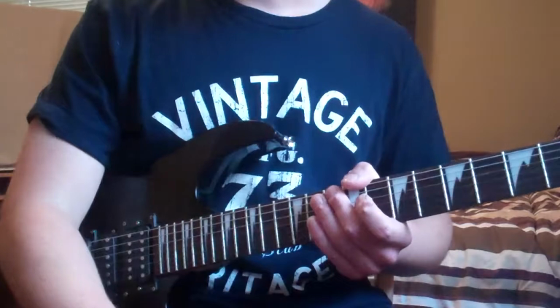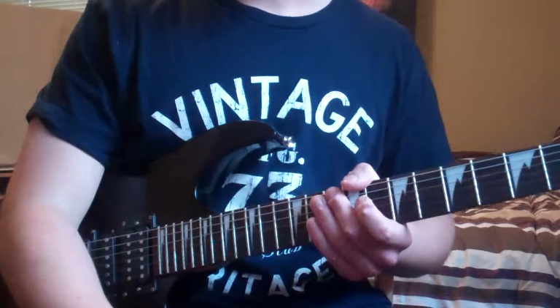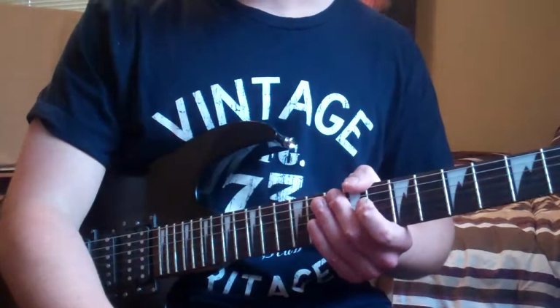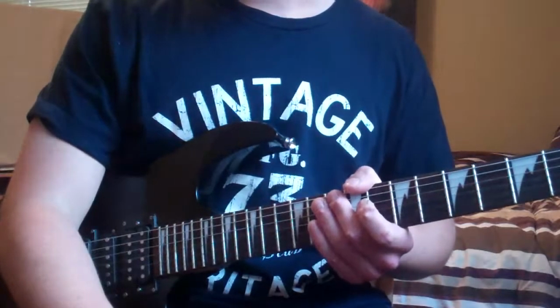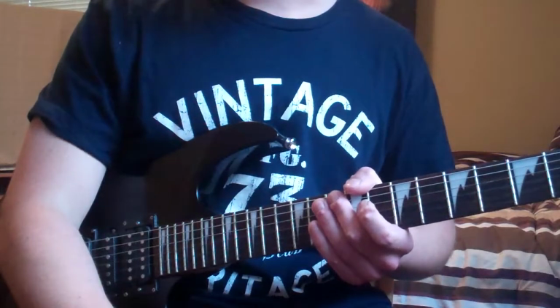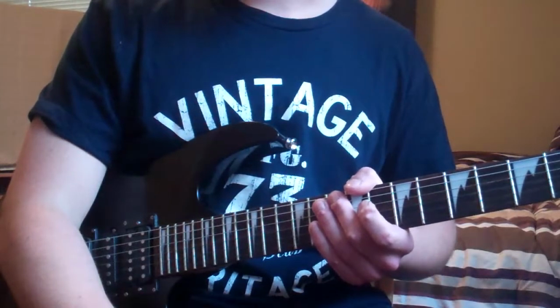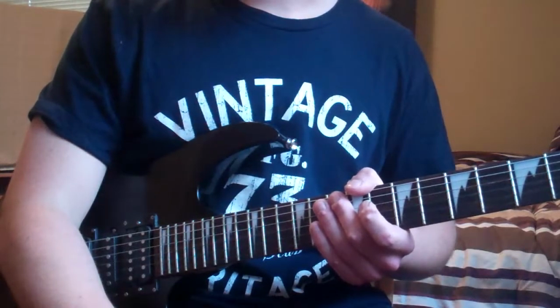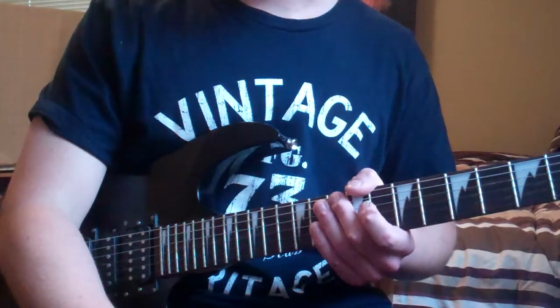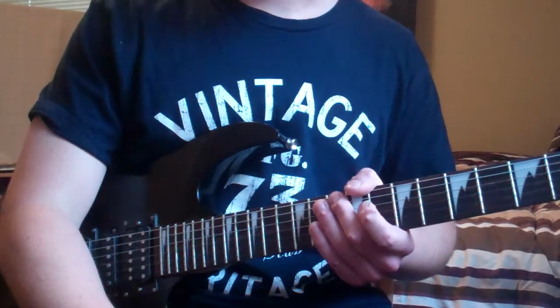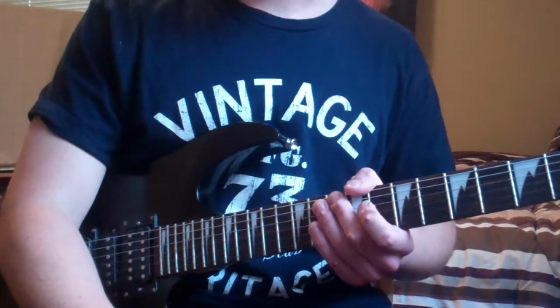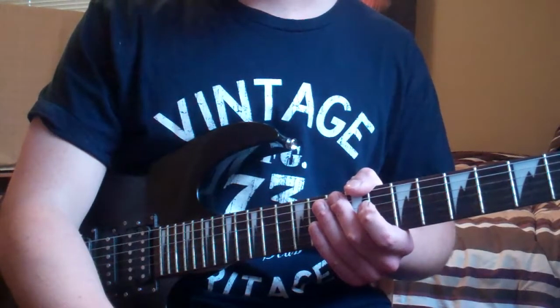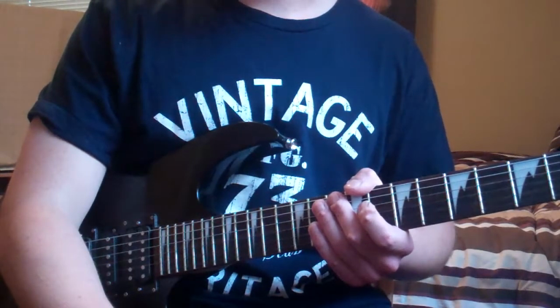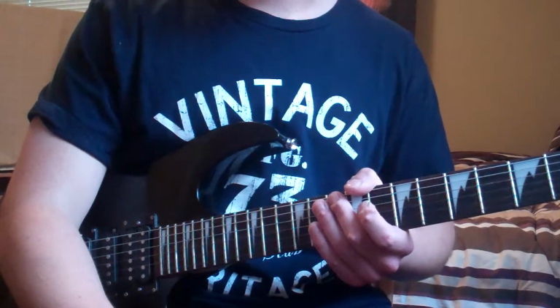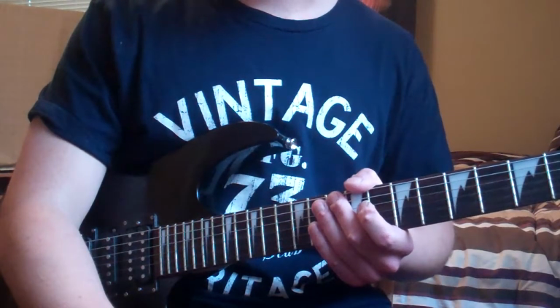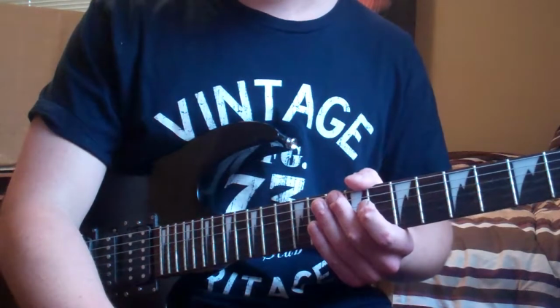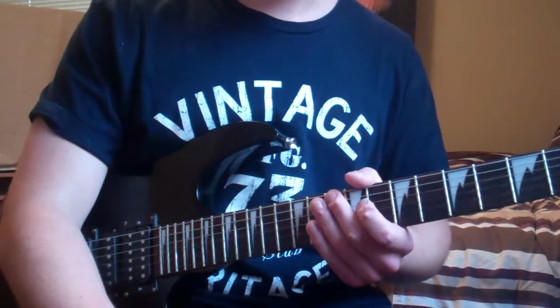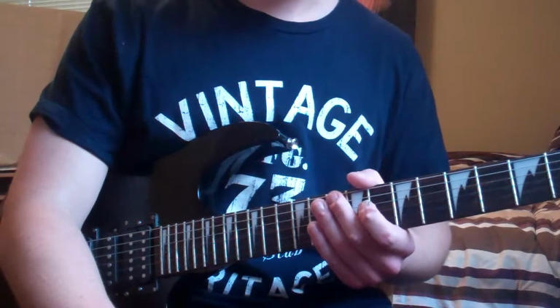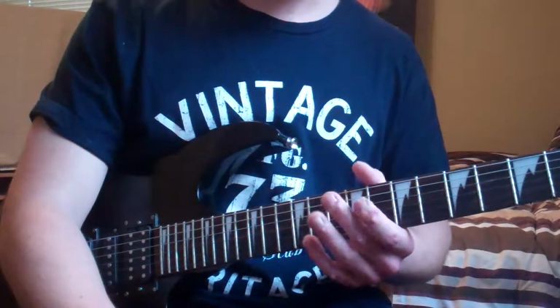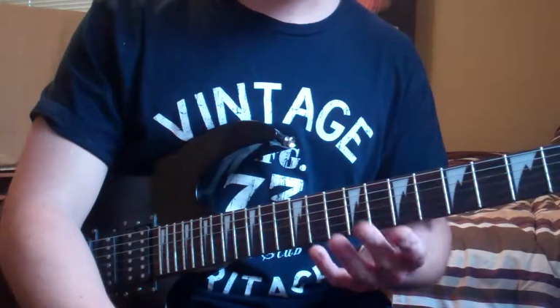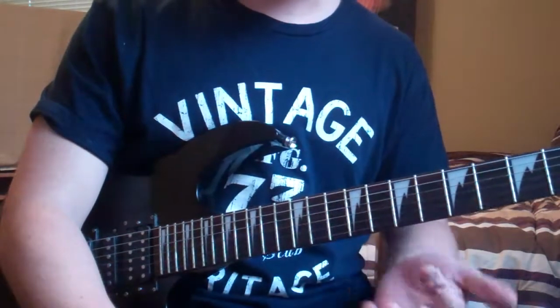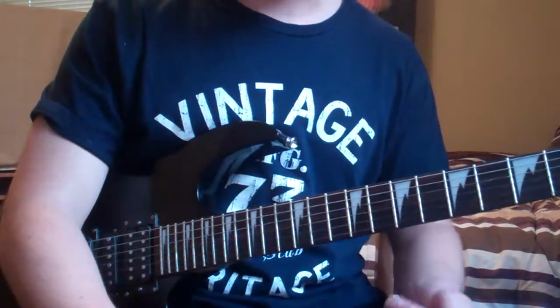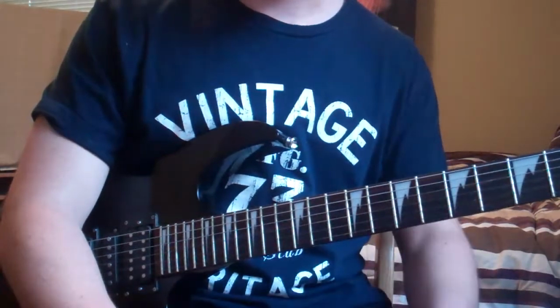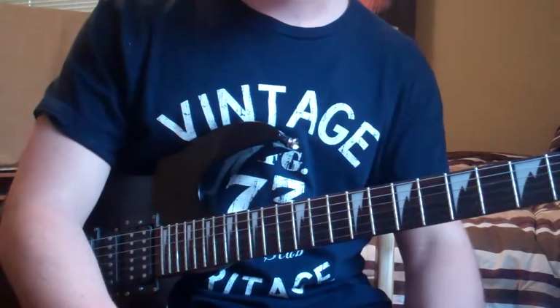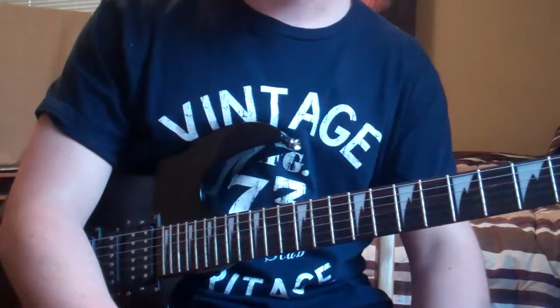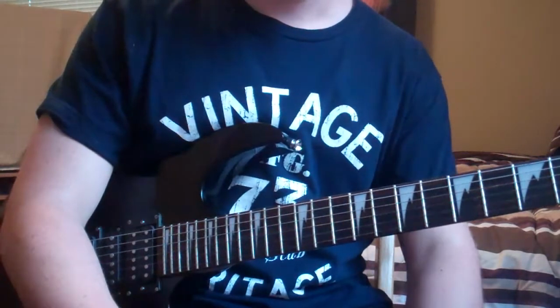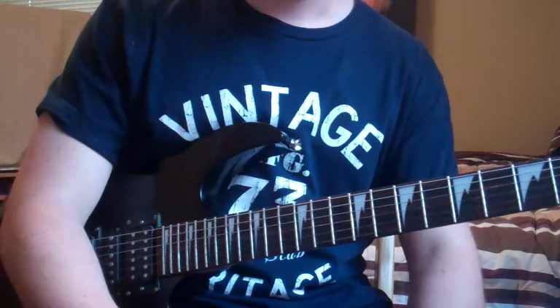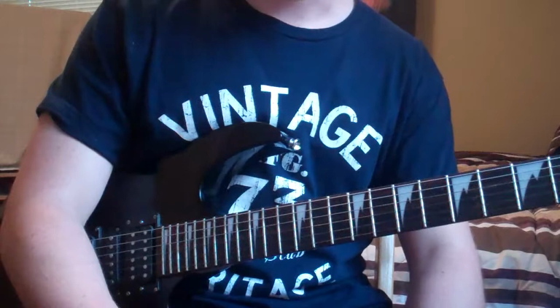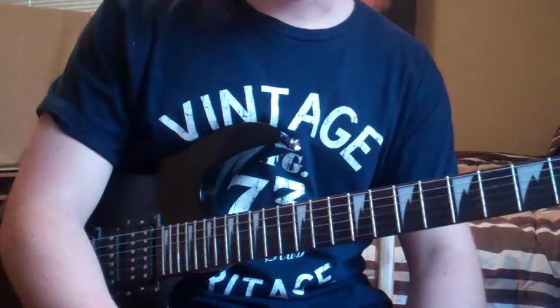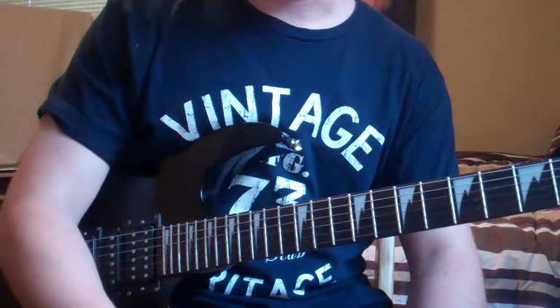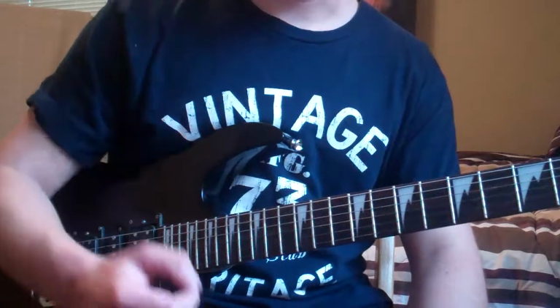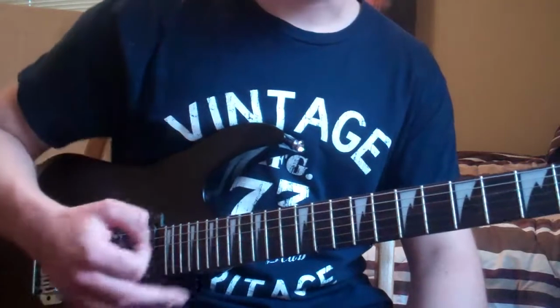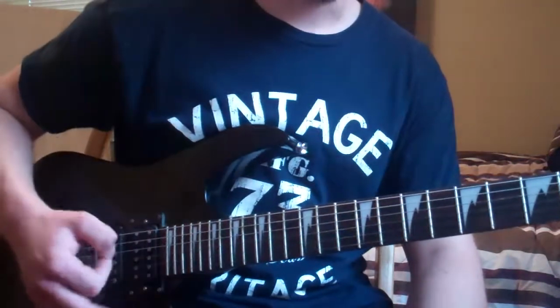This is going to be a video about strengthening your left and right hands and building your picking speed.